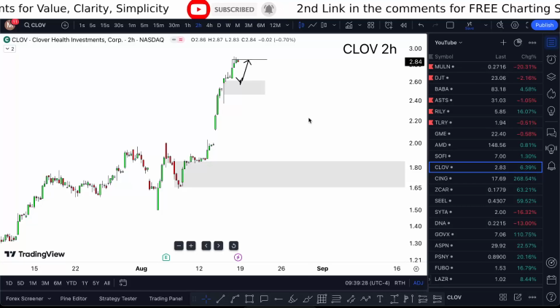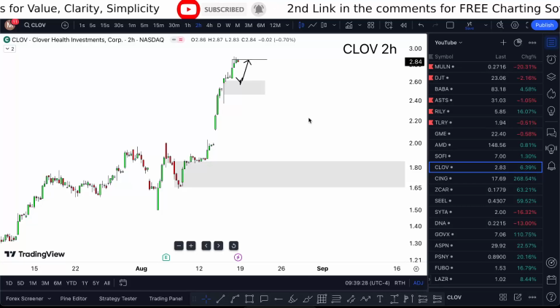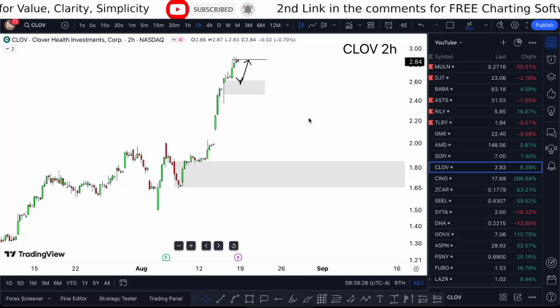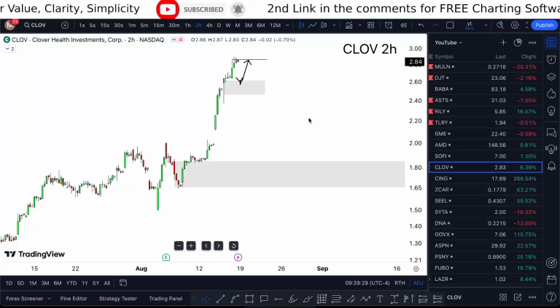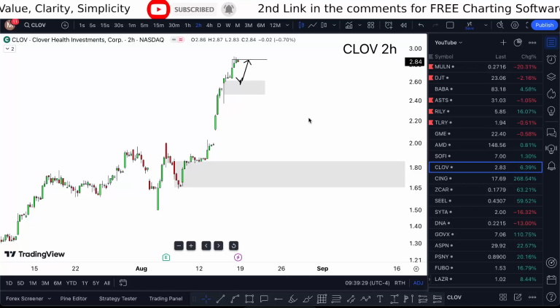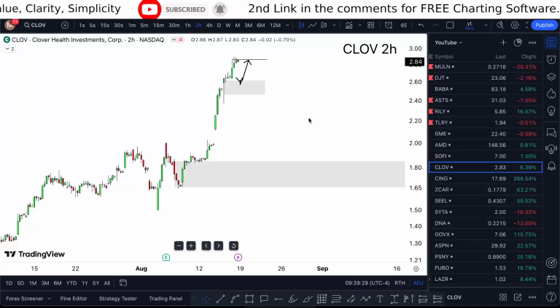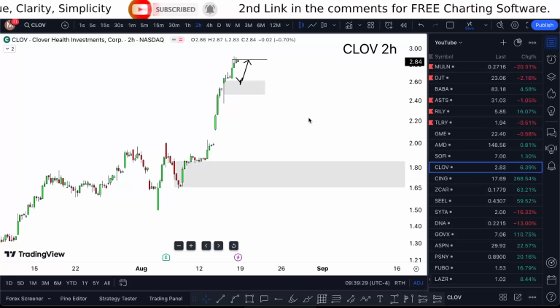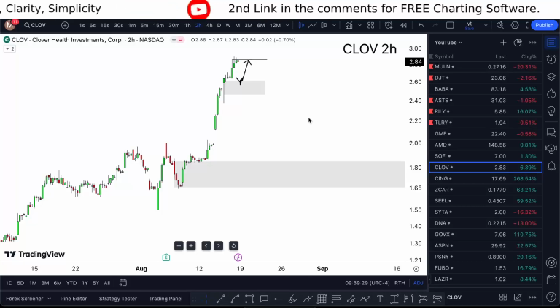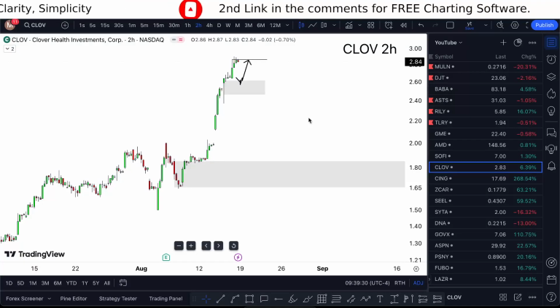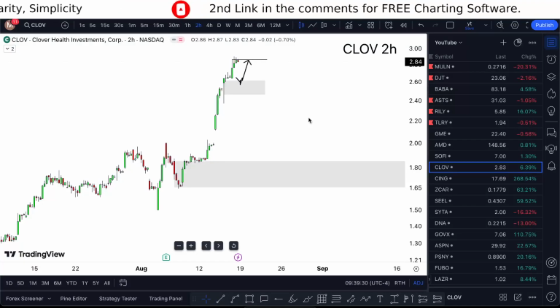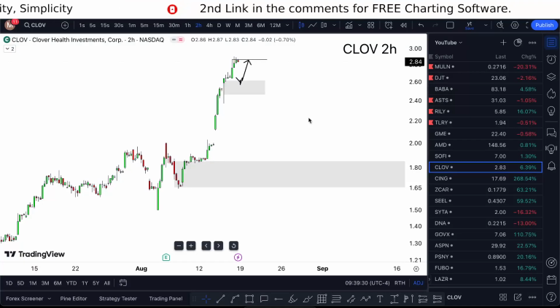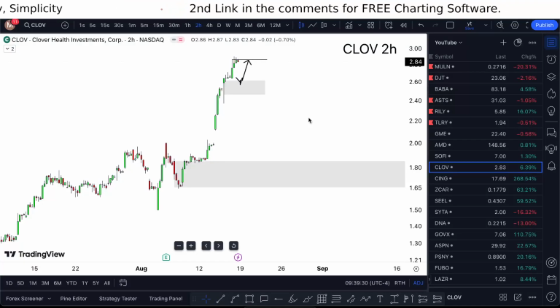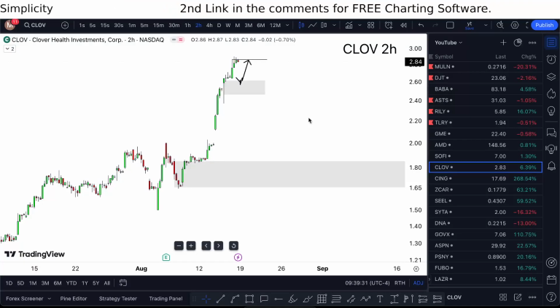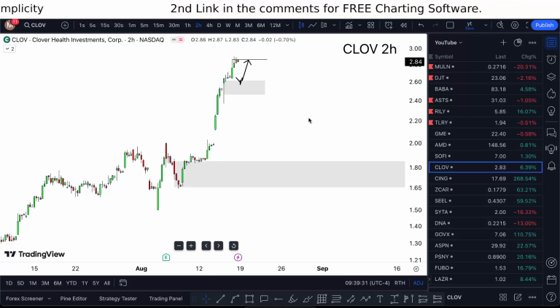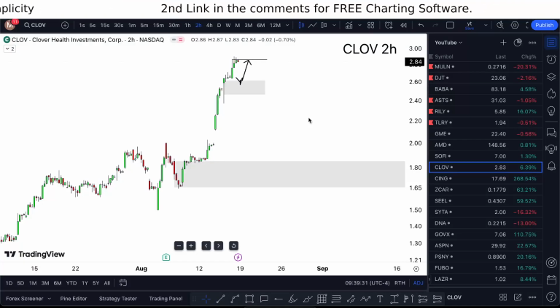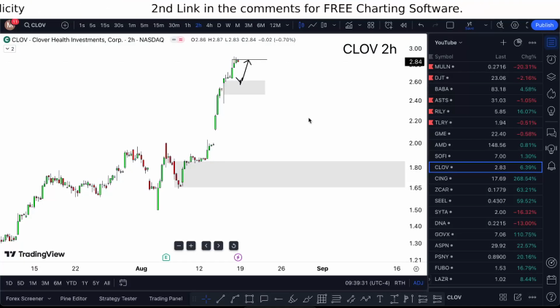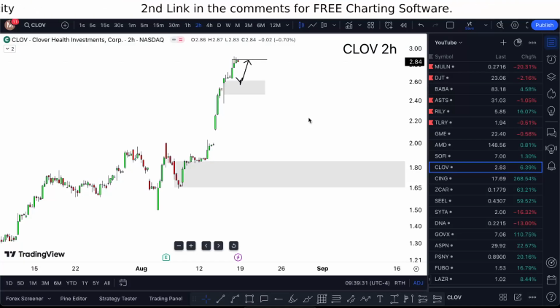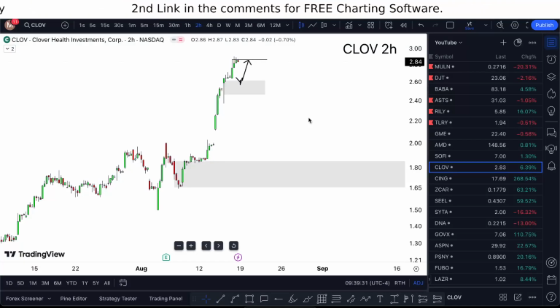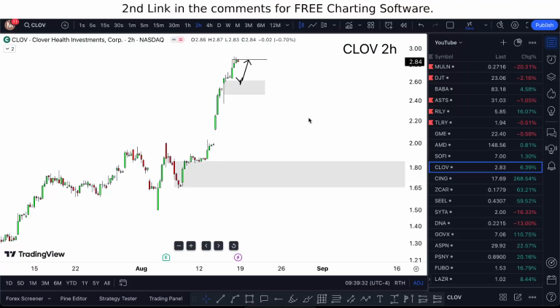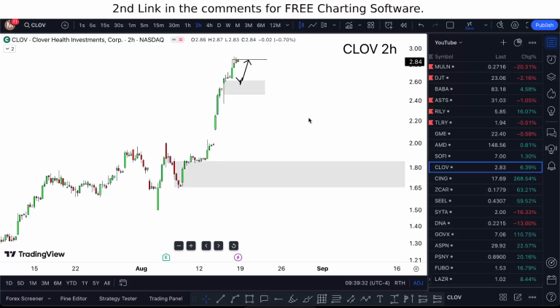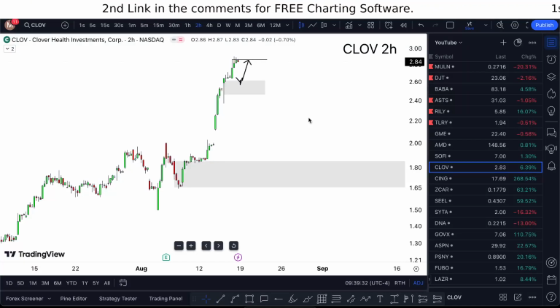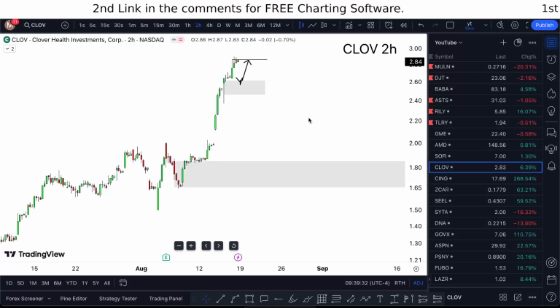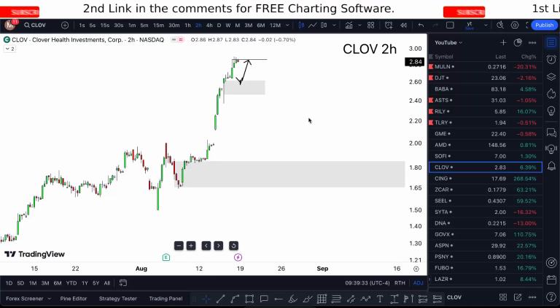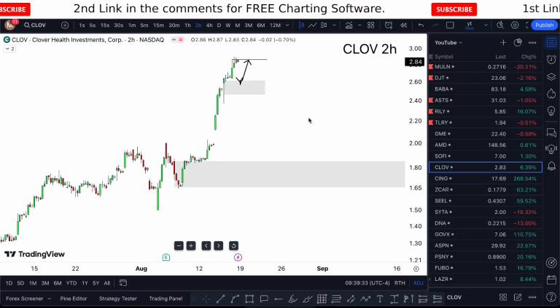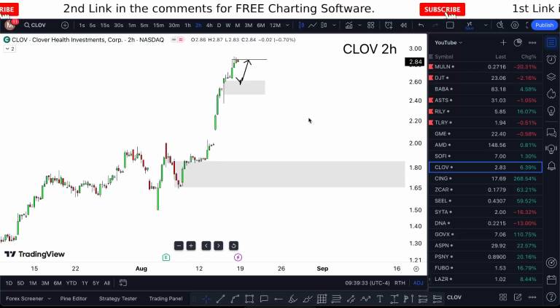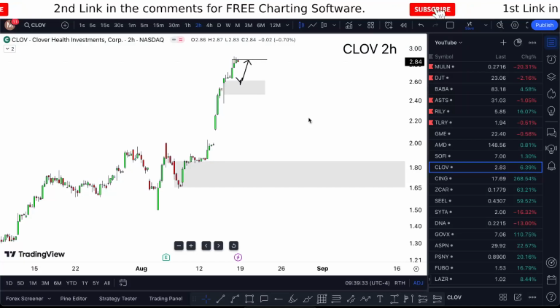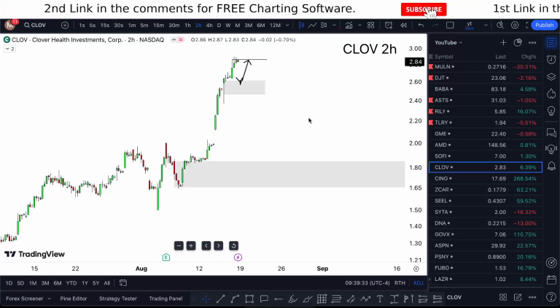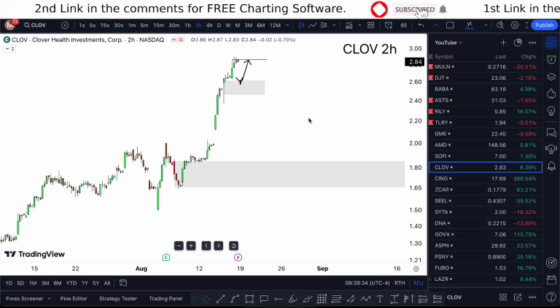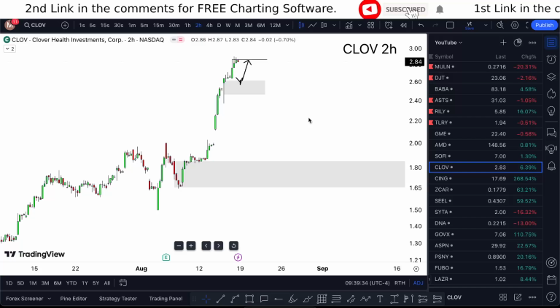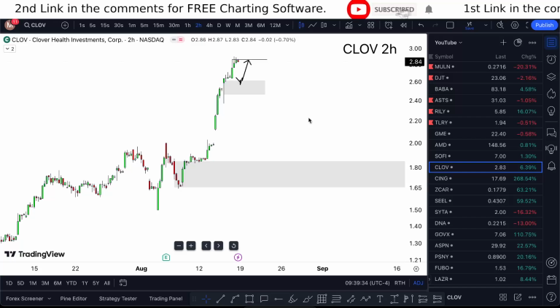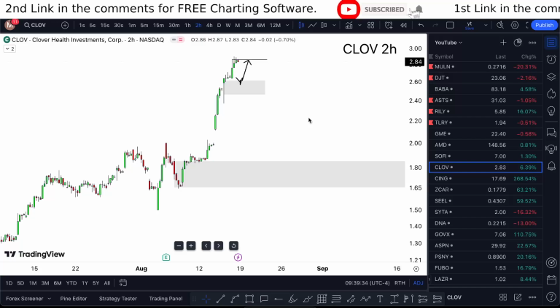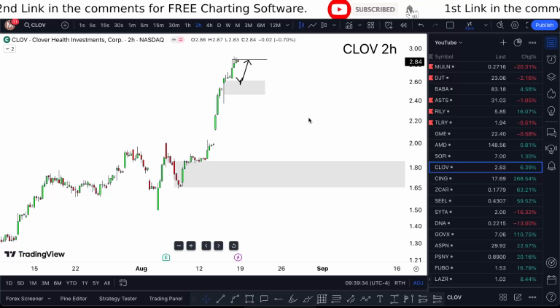C-L-O-V, Stock Monday — is it a buy now? Let's see where Clover Health Investments is going in the next upcoming days, weeks, and months.